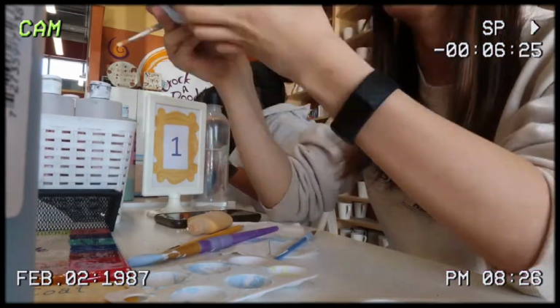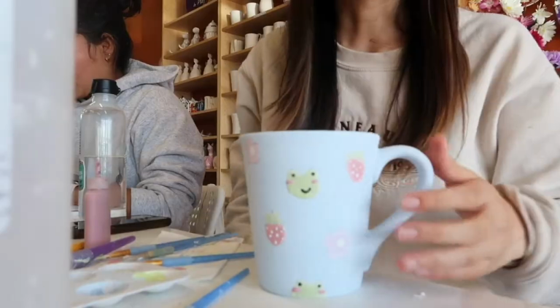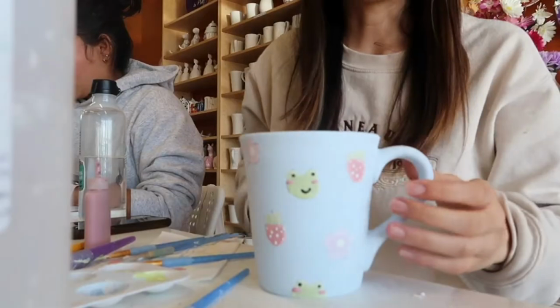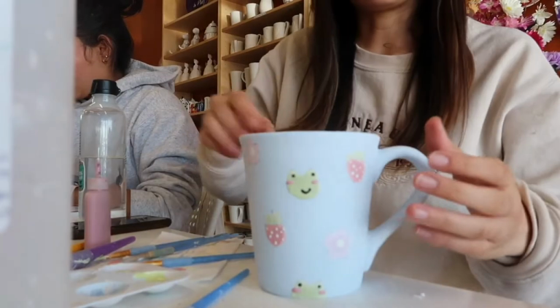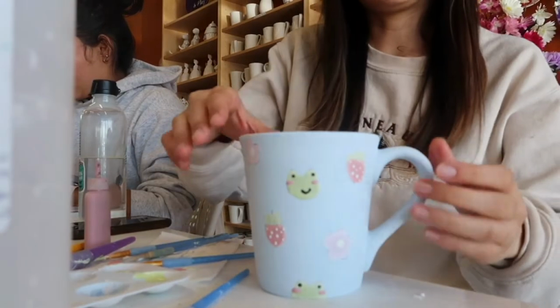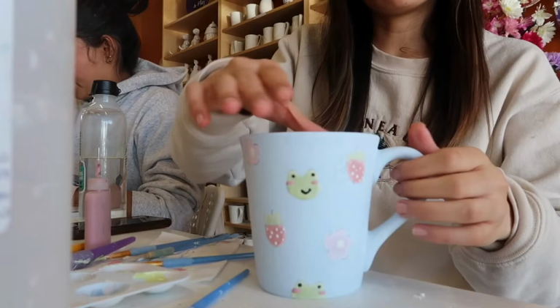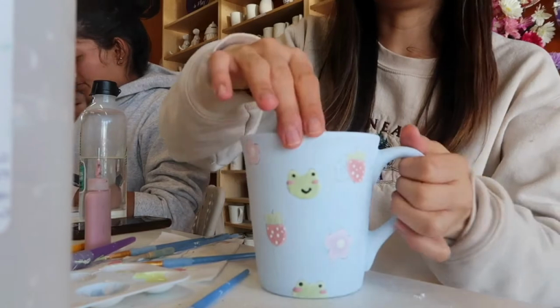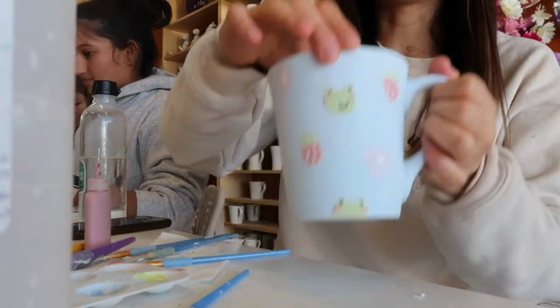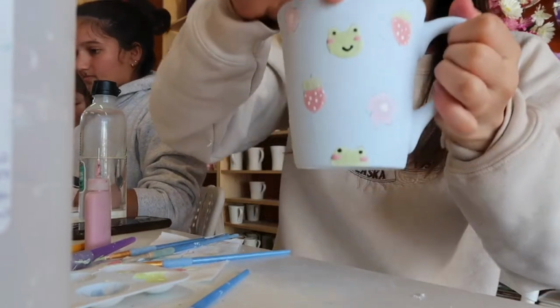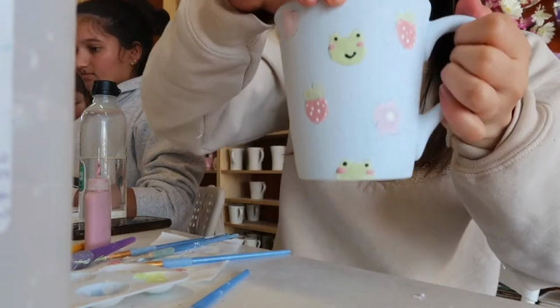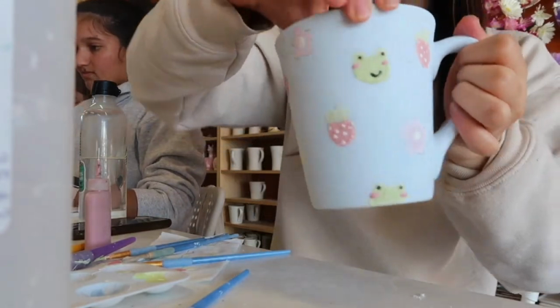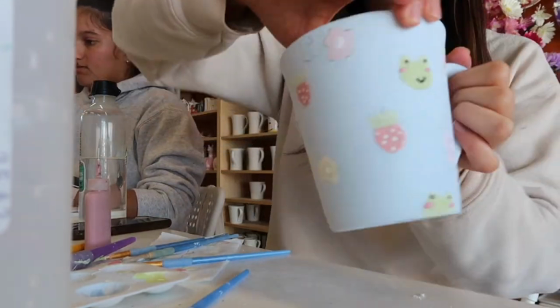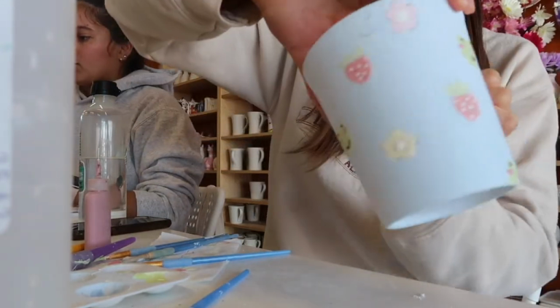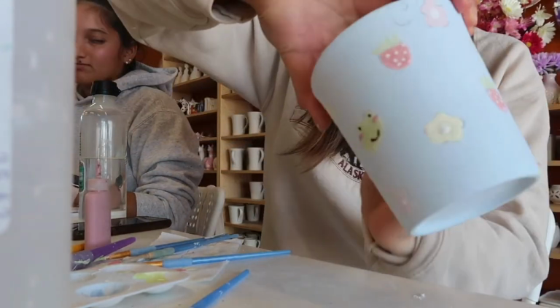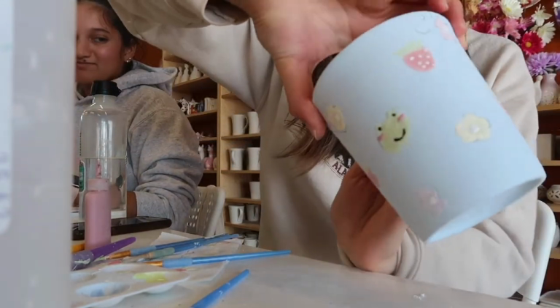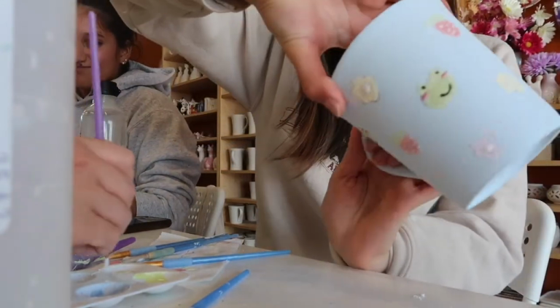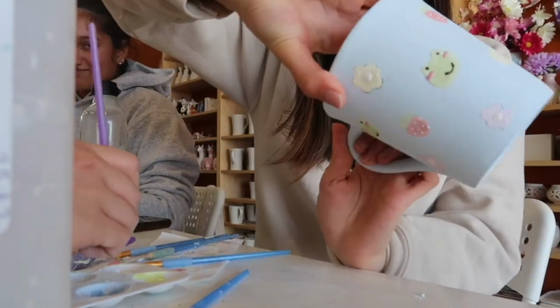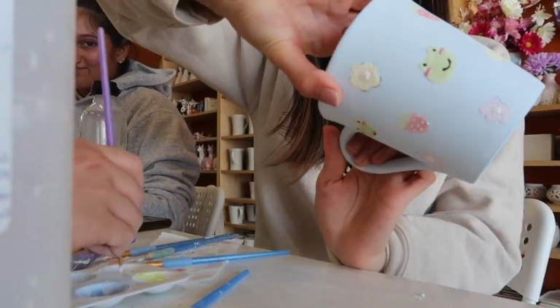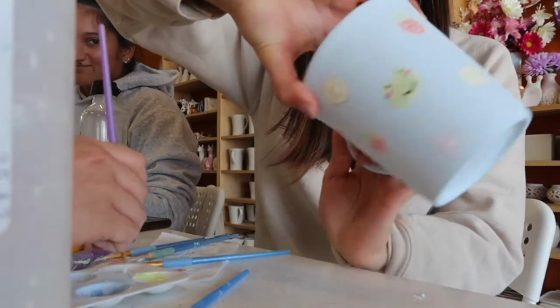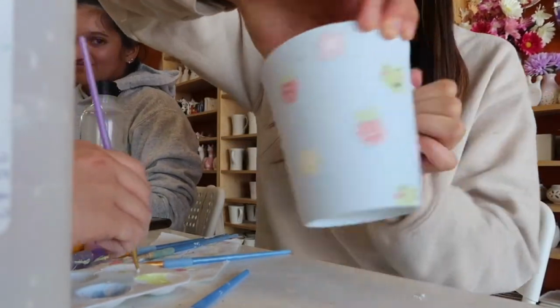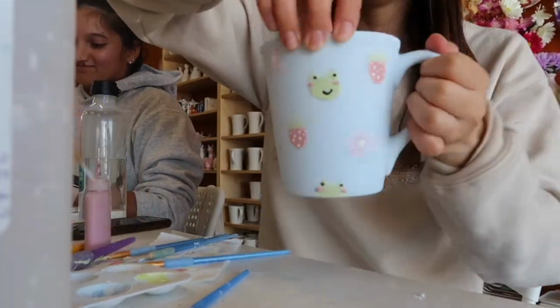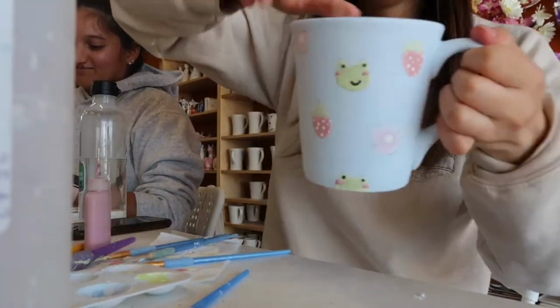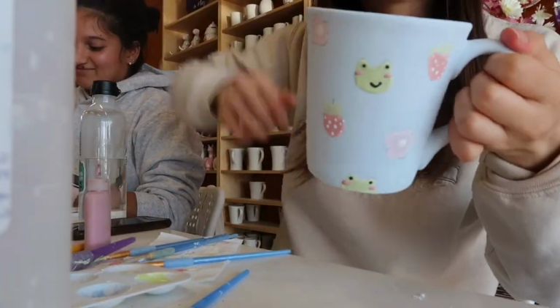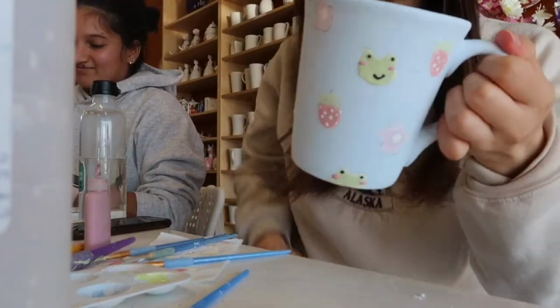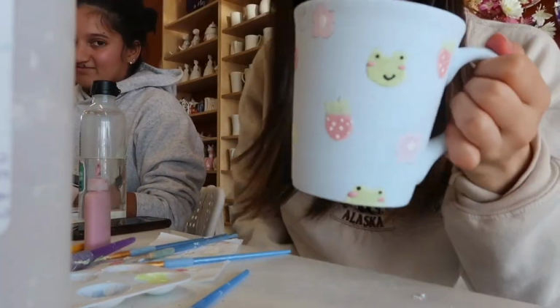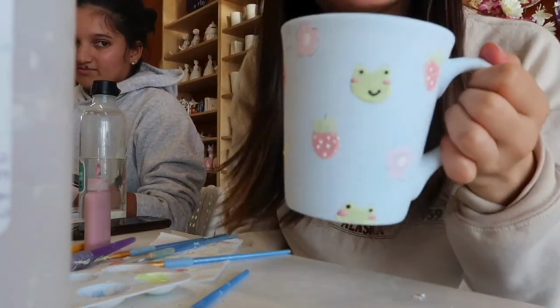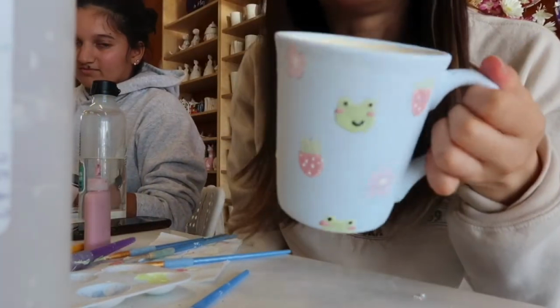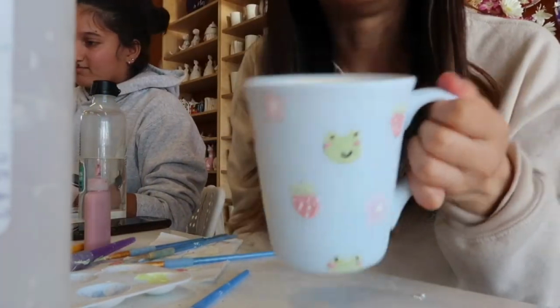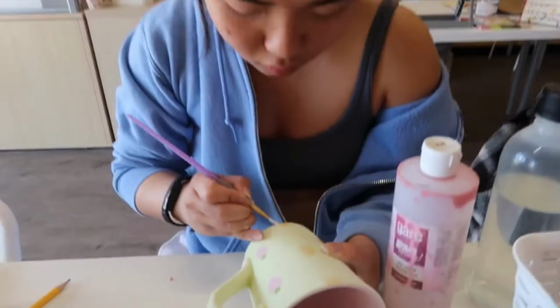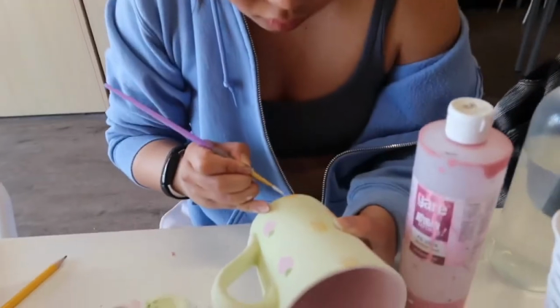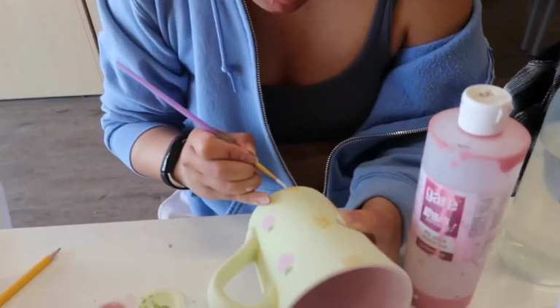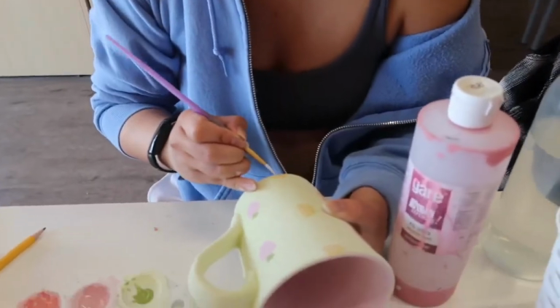Okay, so this is my finished product. I'm done. It looks really bad, but...